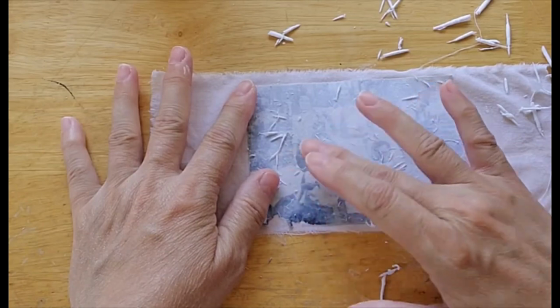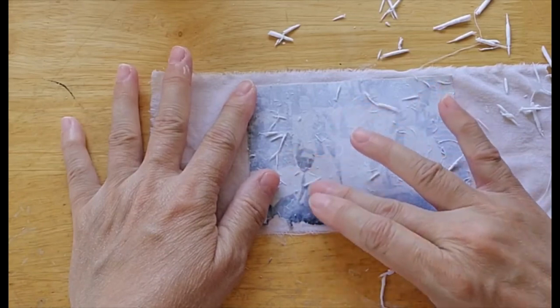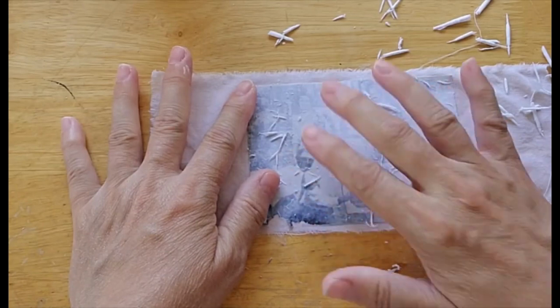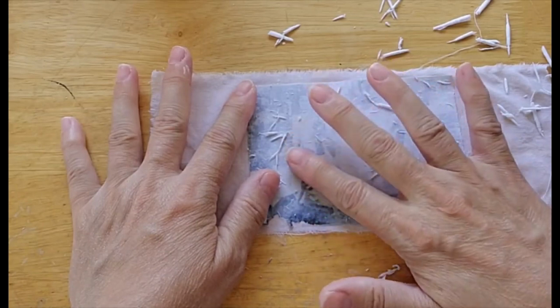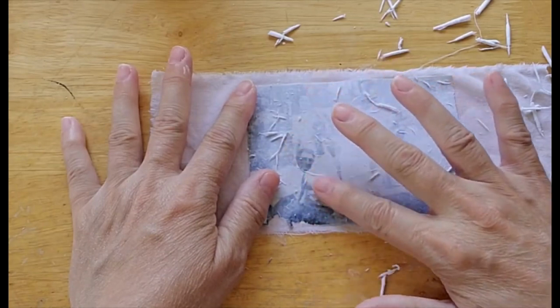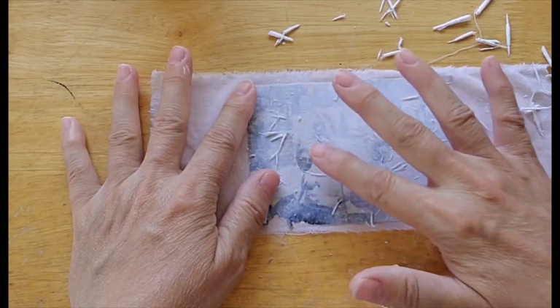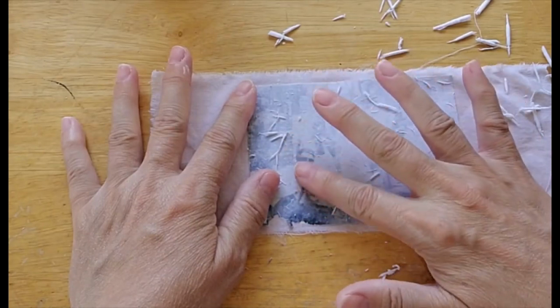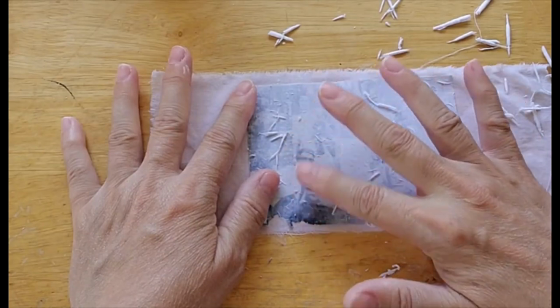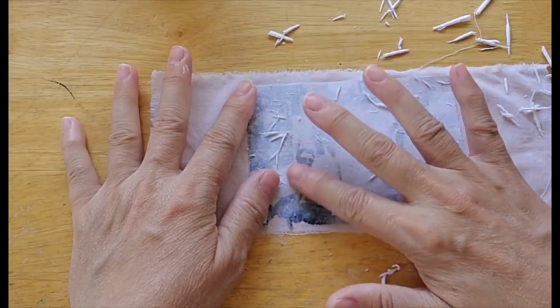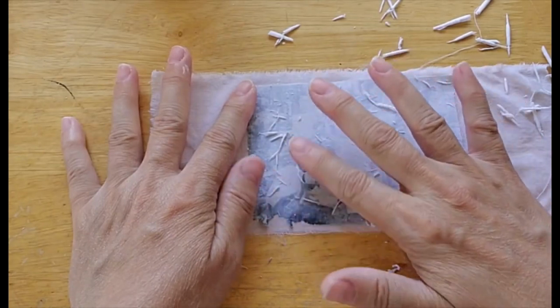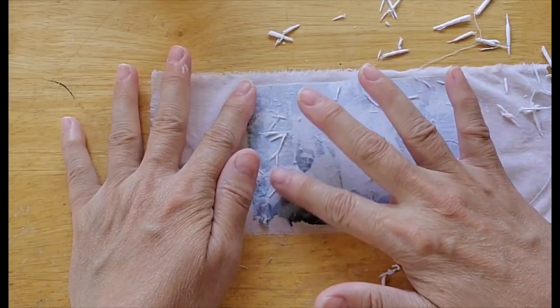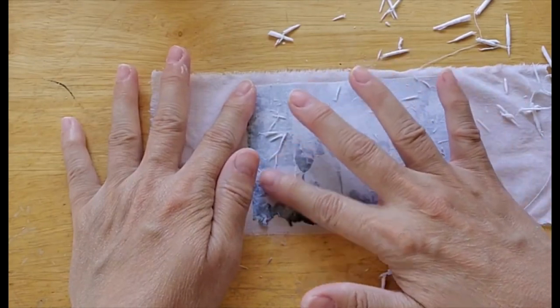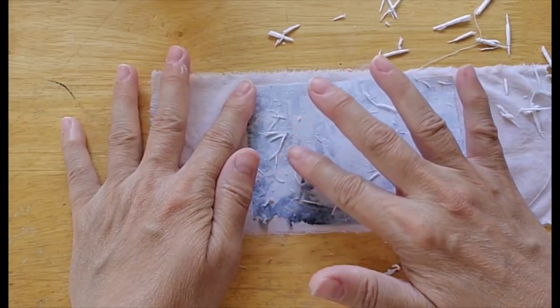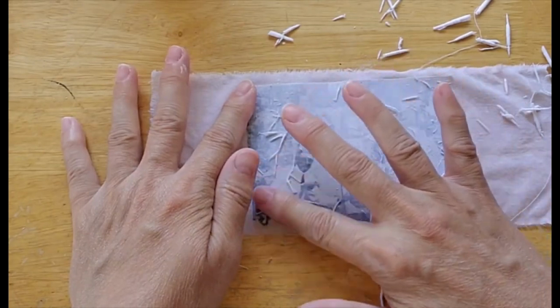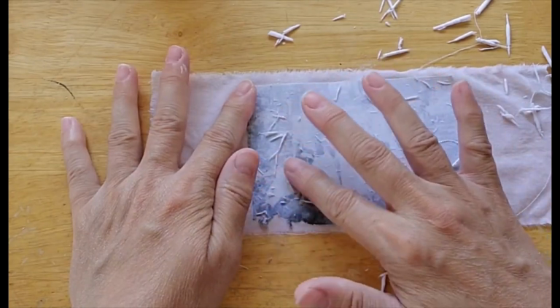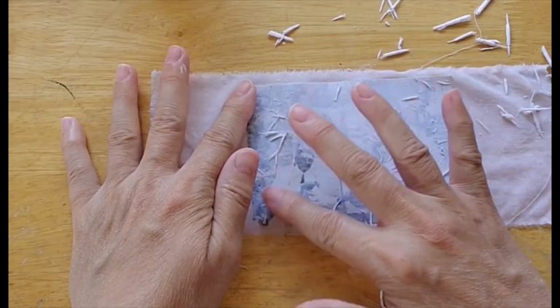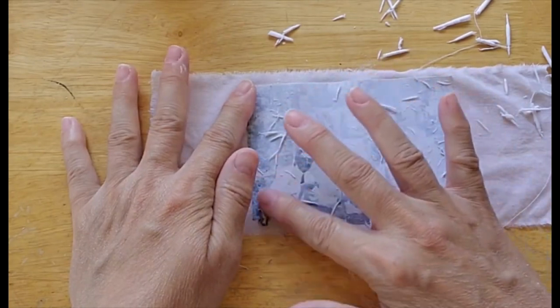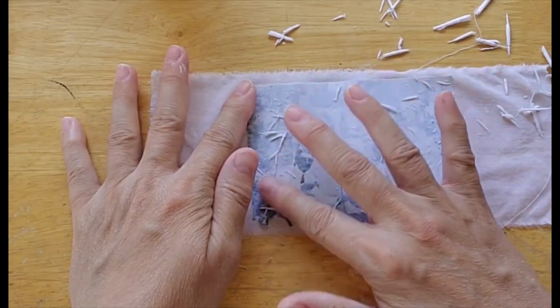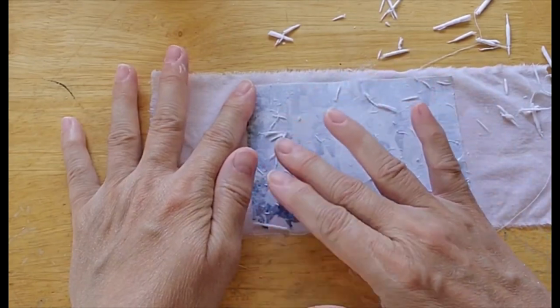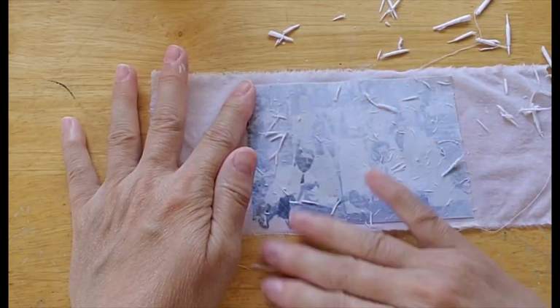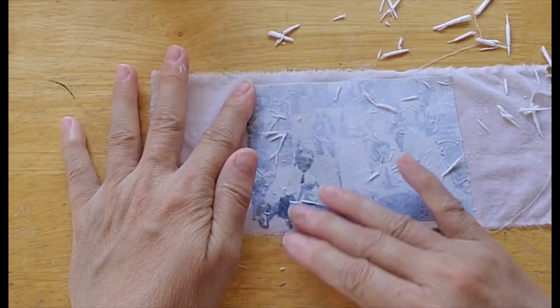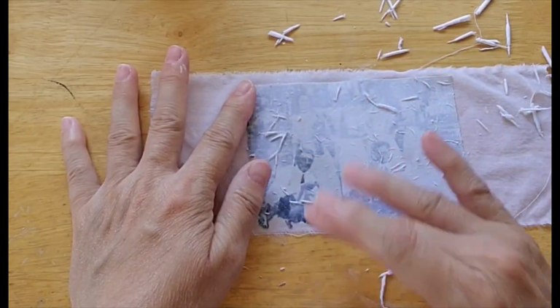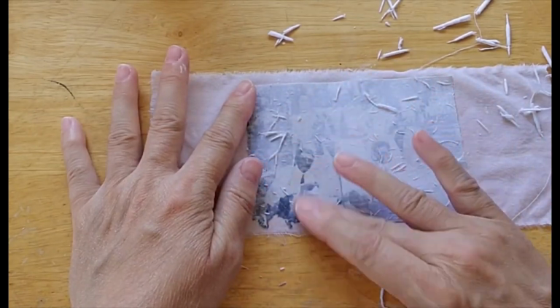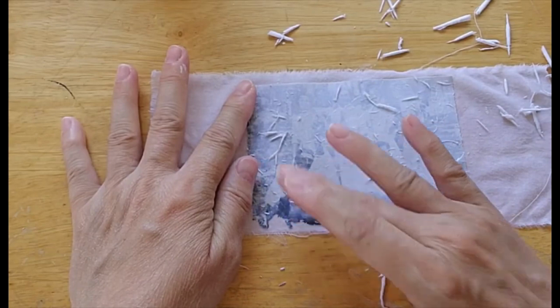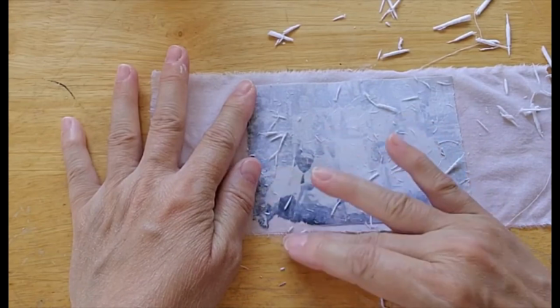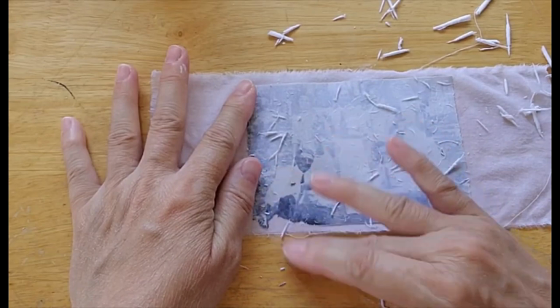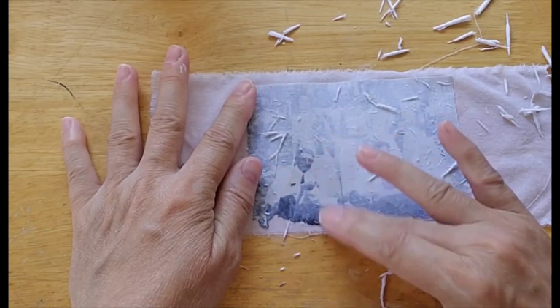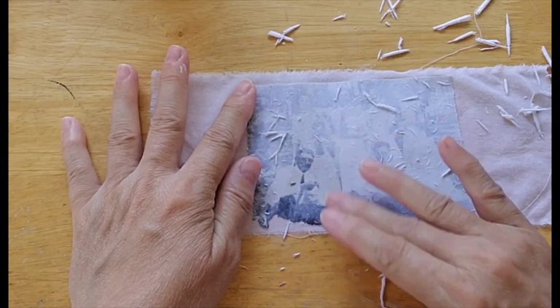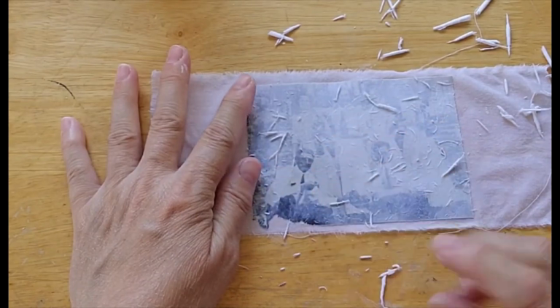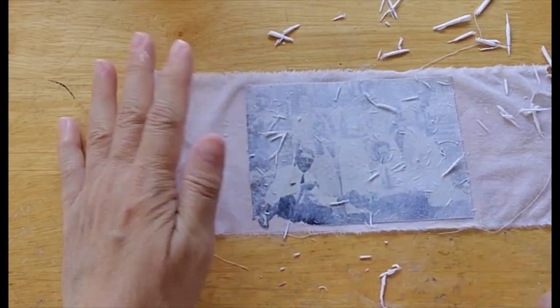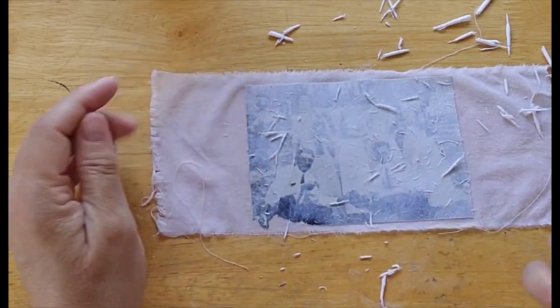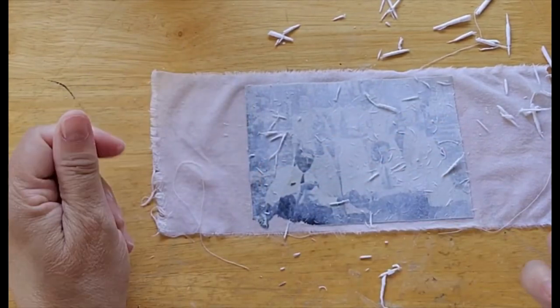I'm going to stop the camera here and keep going so that I can show you what the wax does for it.